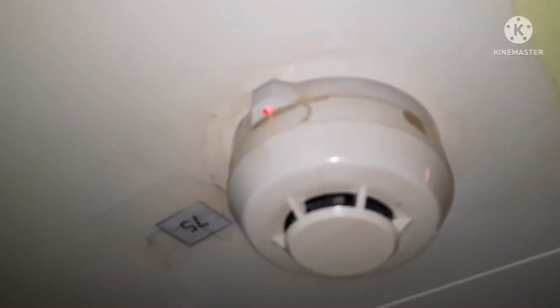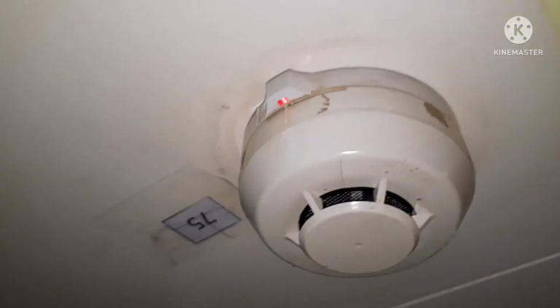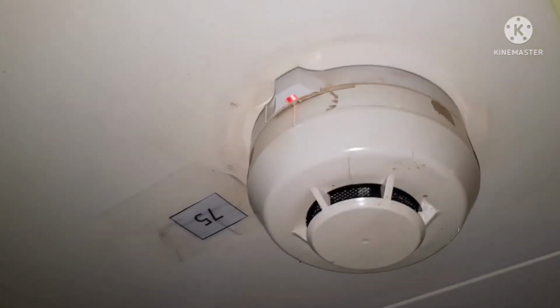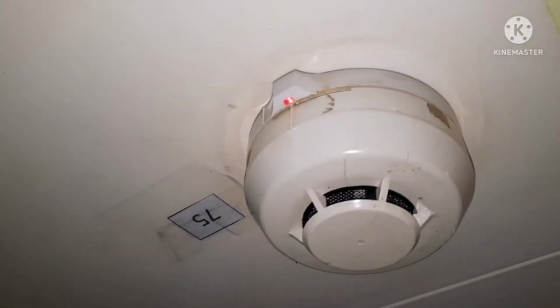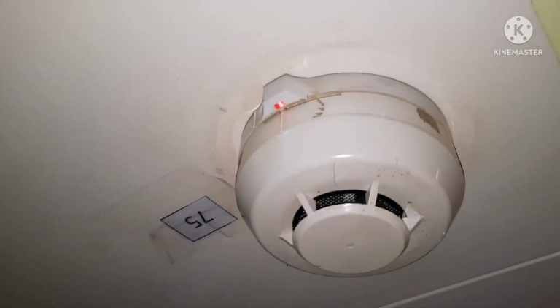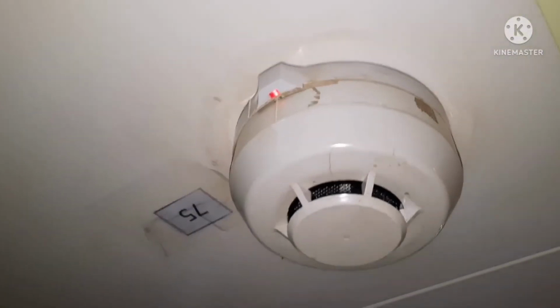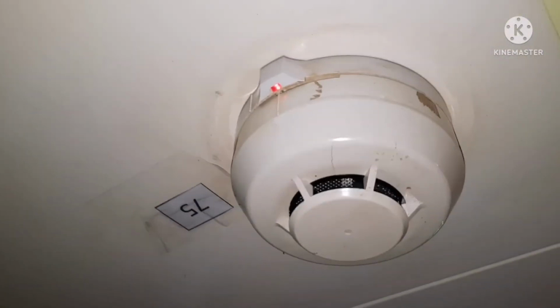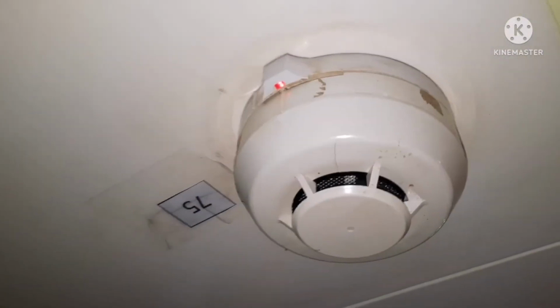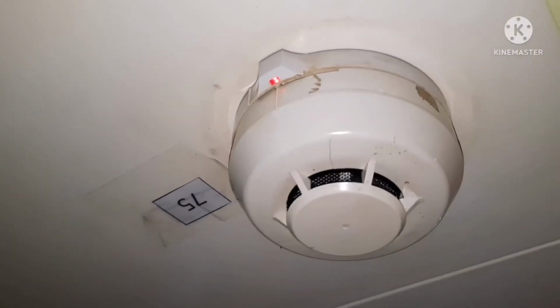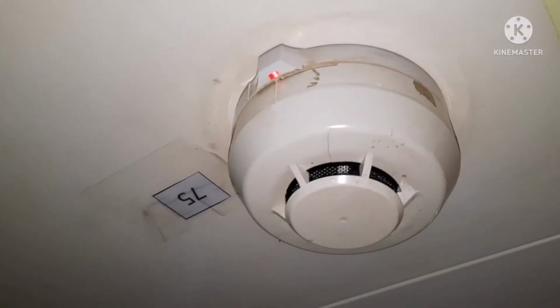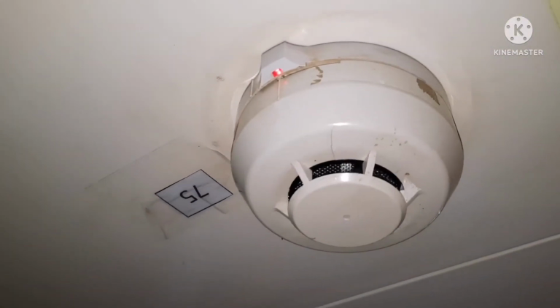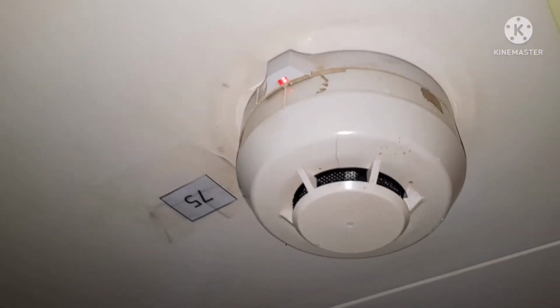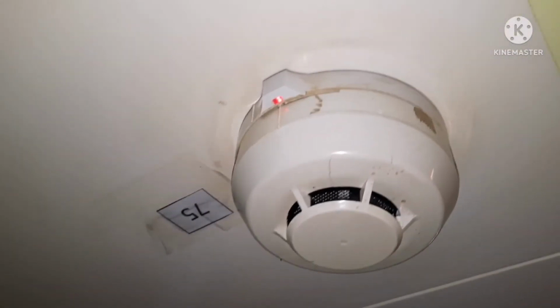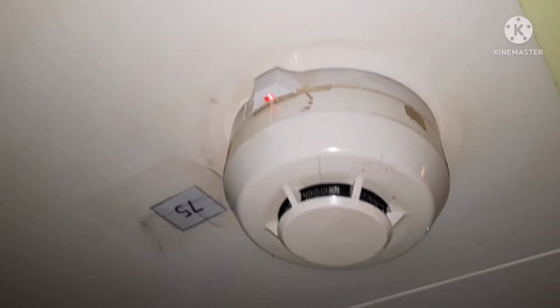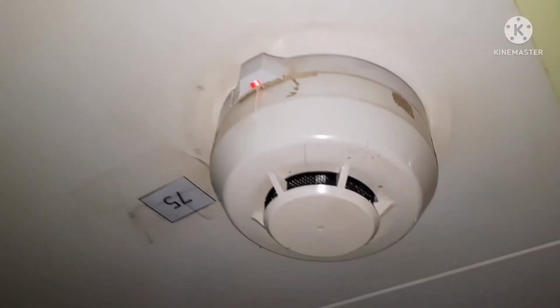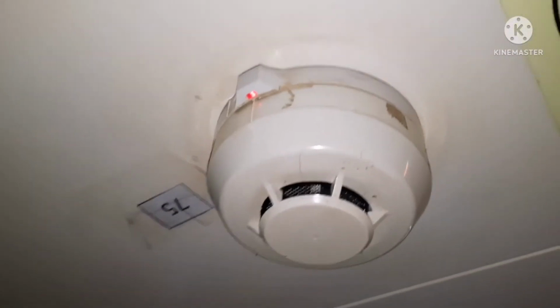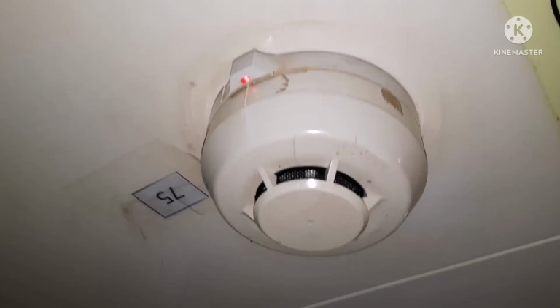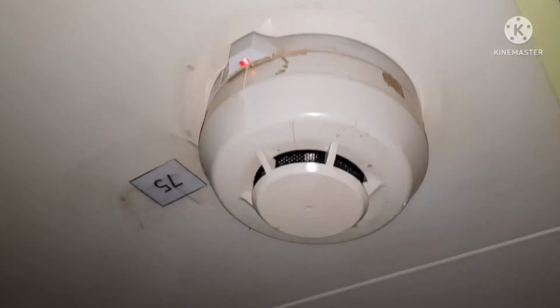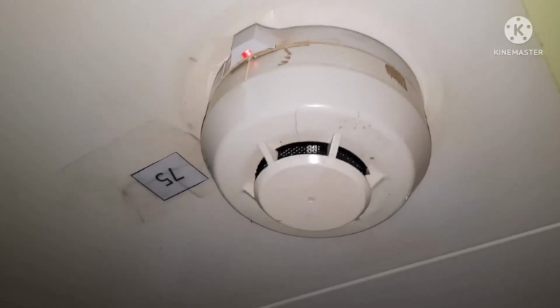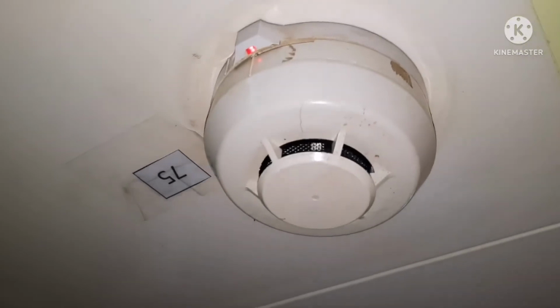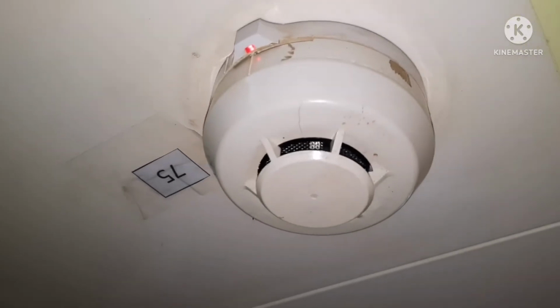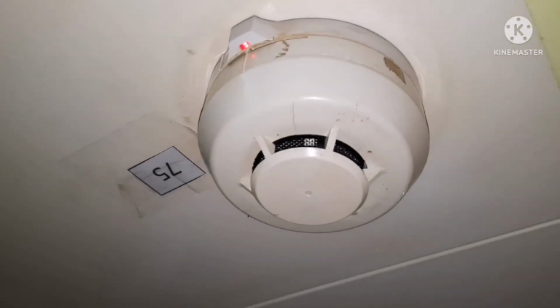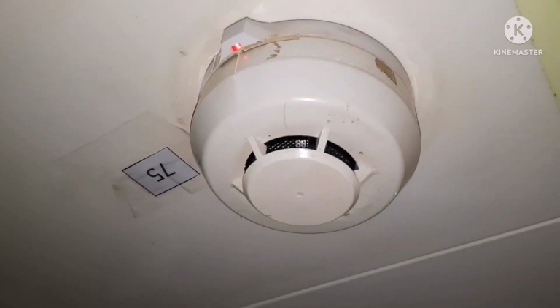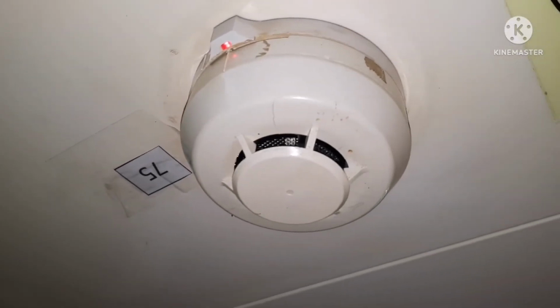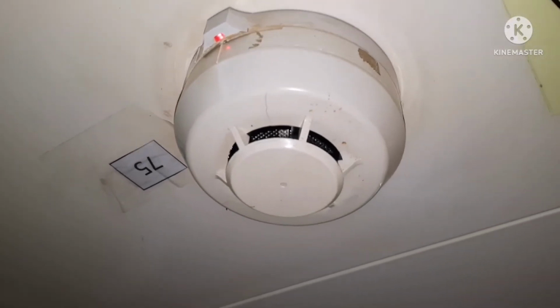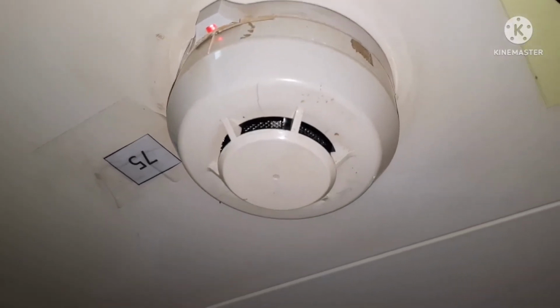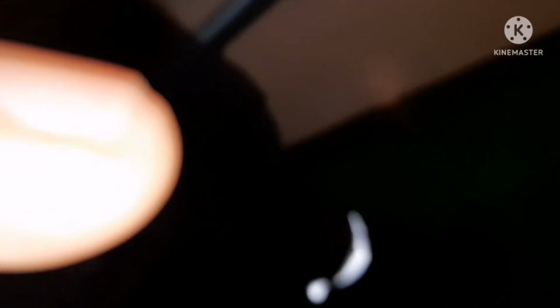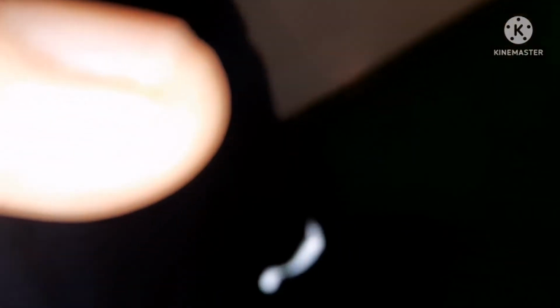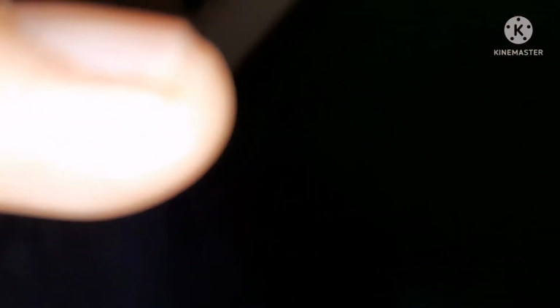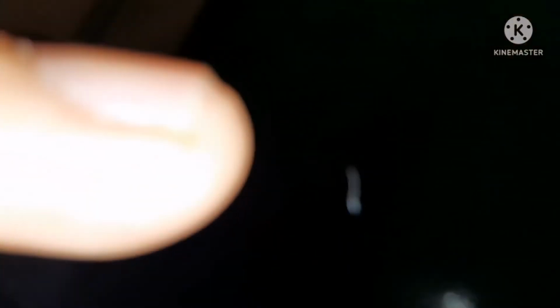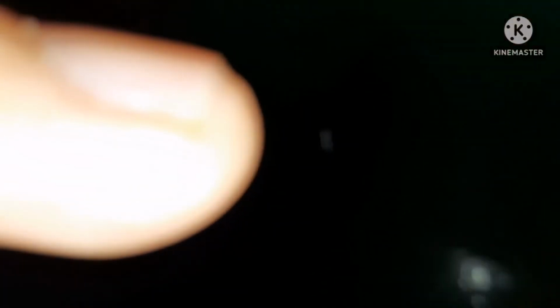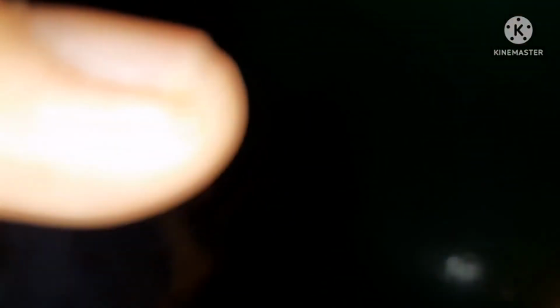You can see the light on the main elevator — and this is how we test the smoke detector alarm.